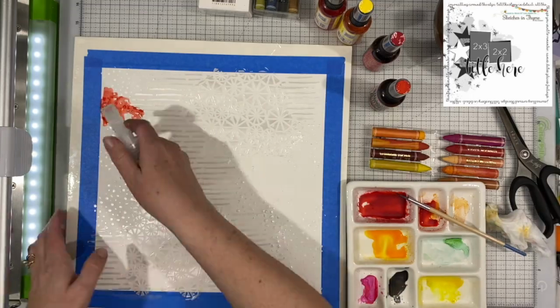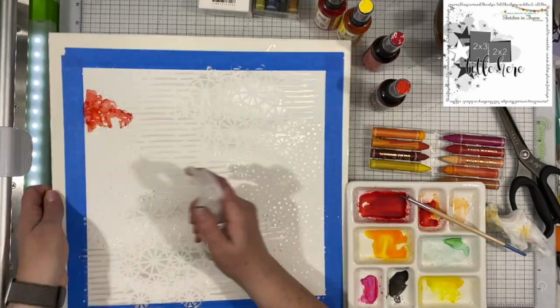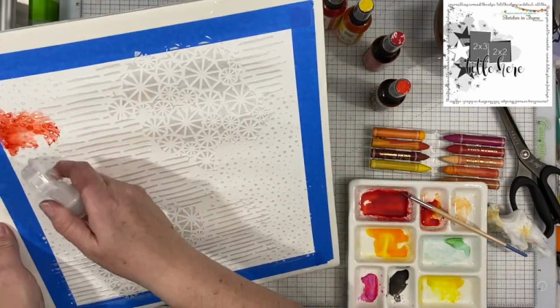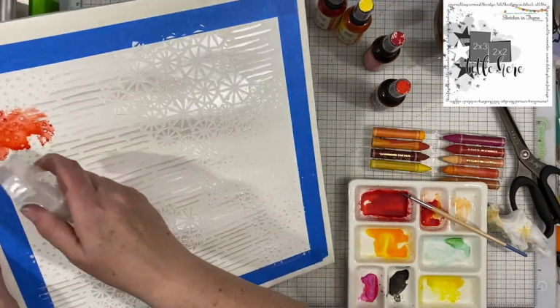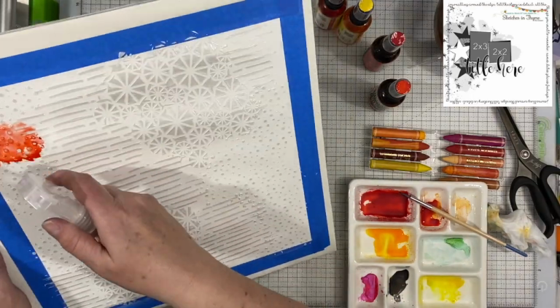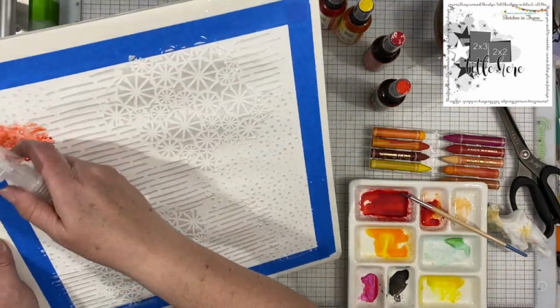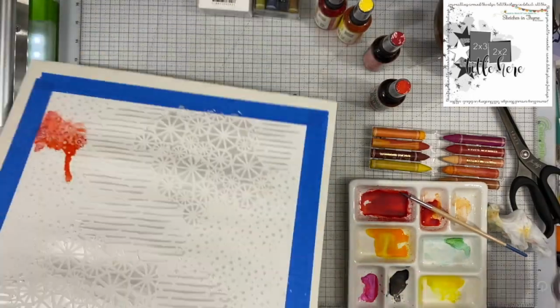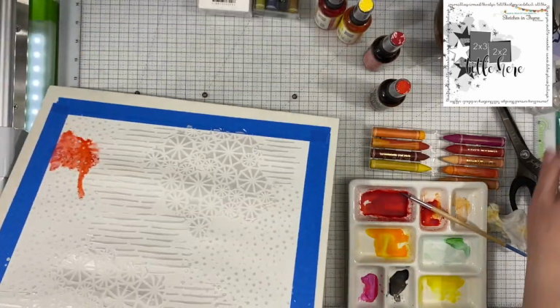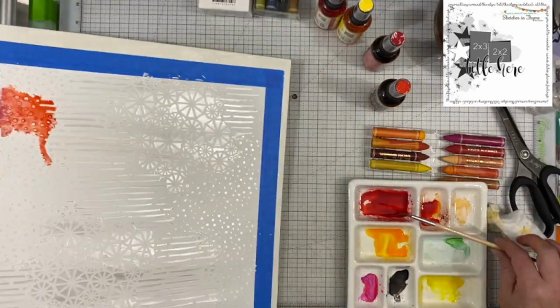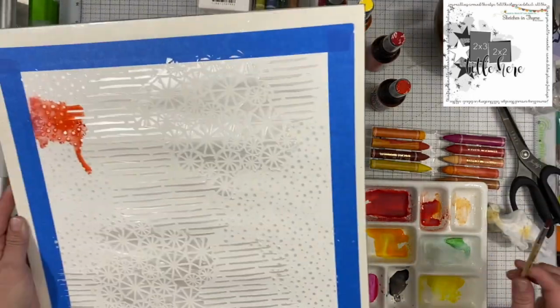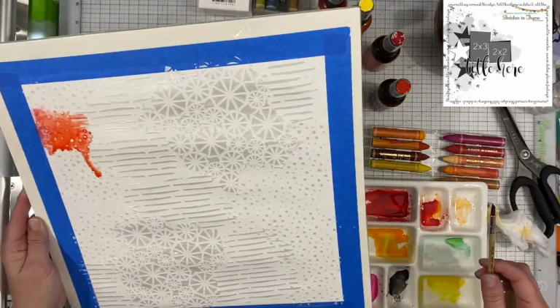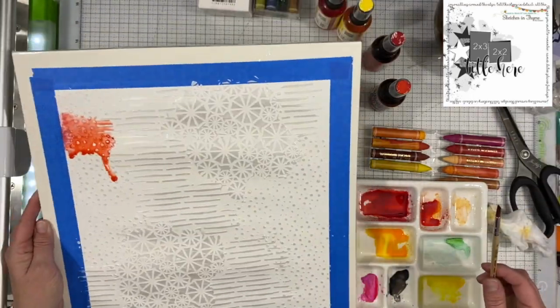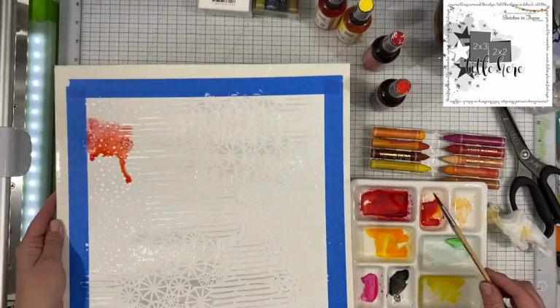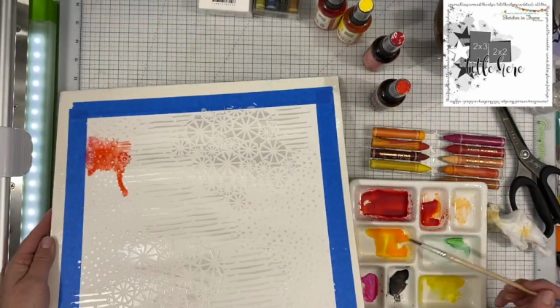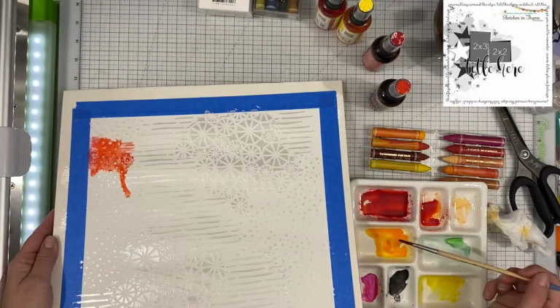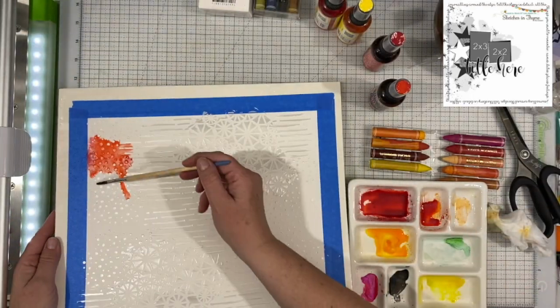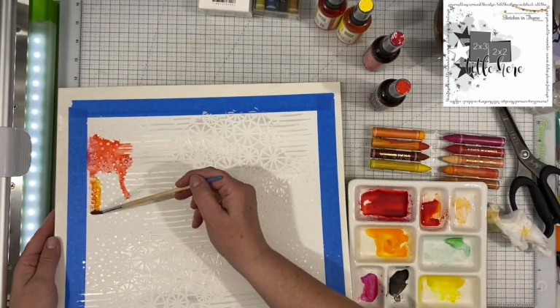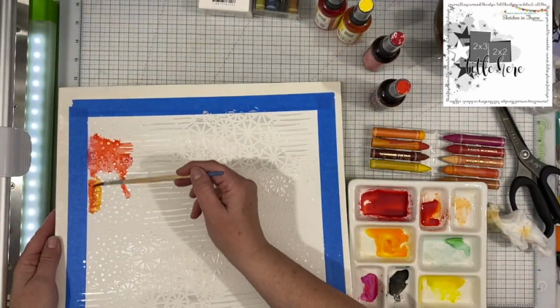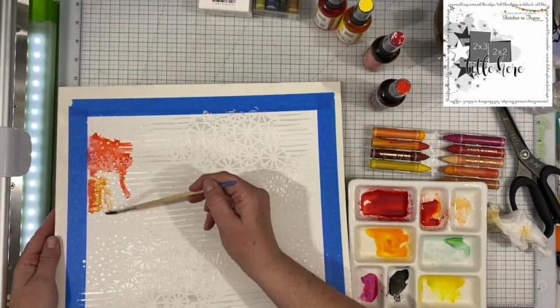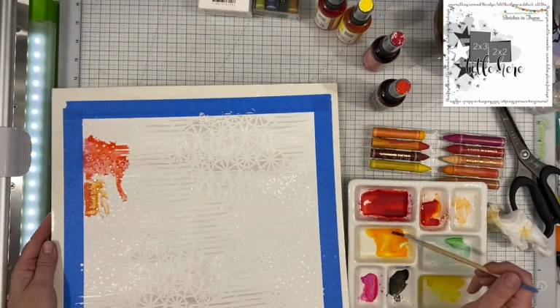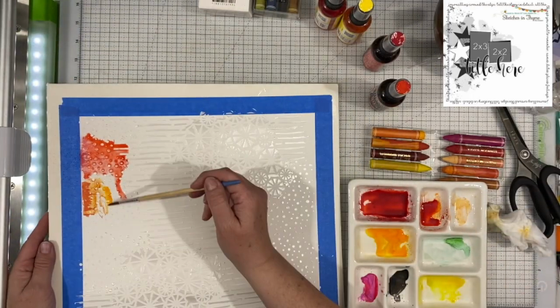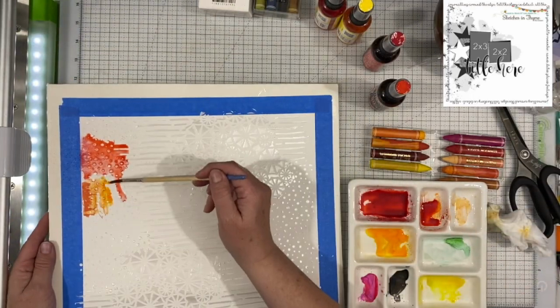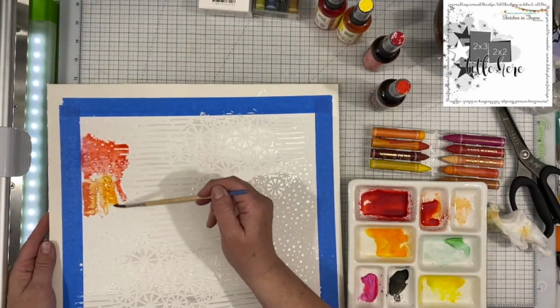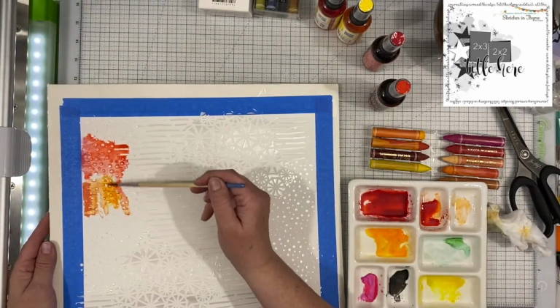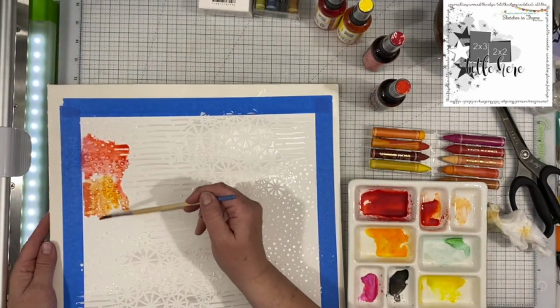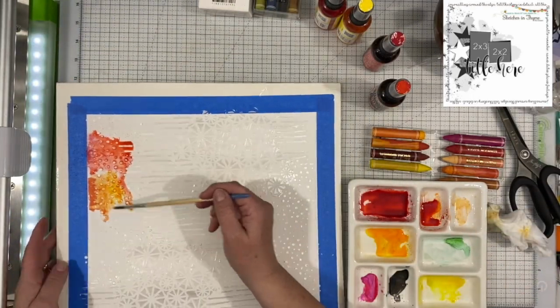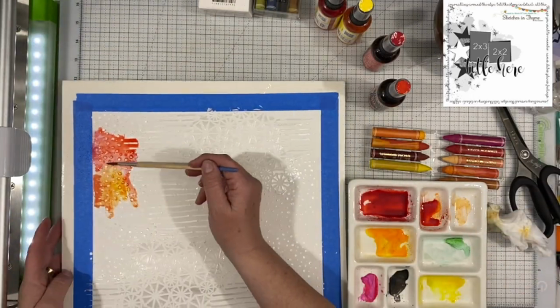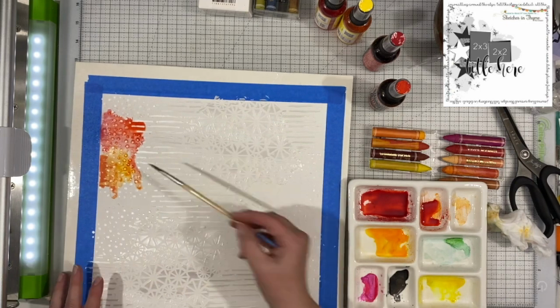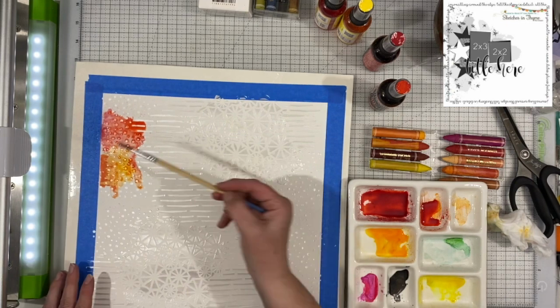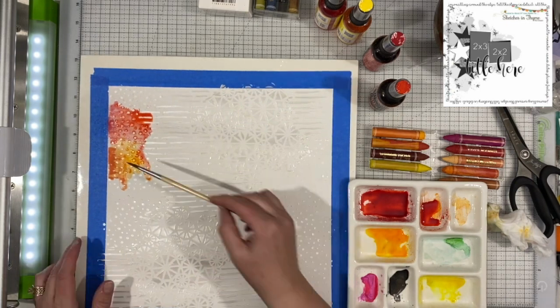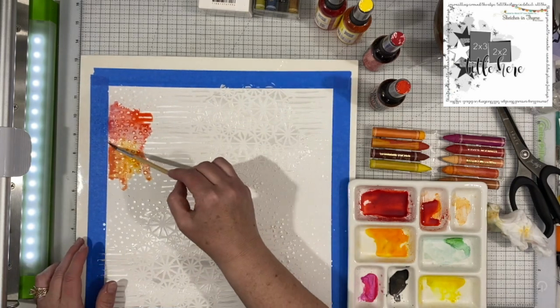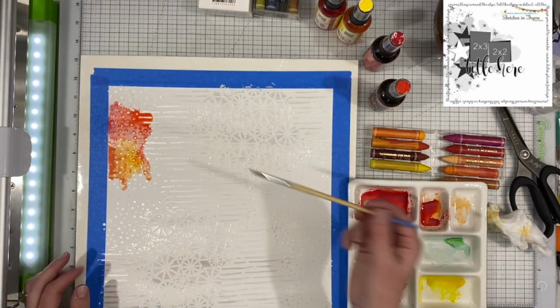This layout pretty much killed that jar of paper glaze — I think I had just enough to do a little bit on one more layout after that, and then I had to buy a new jar.